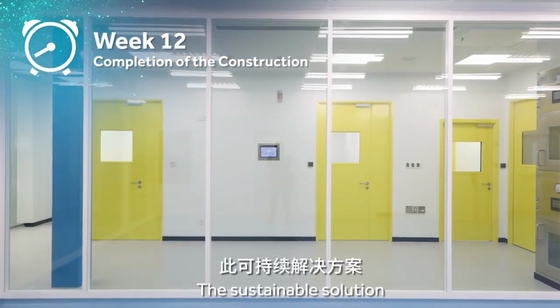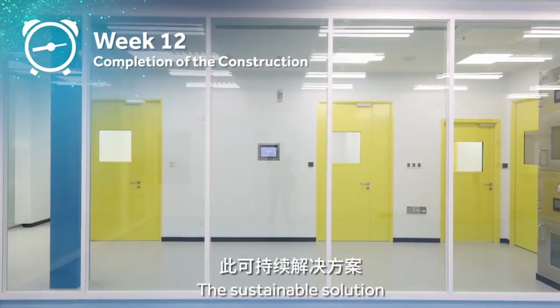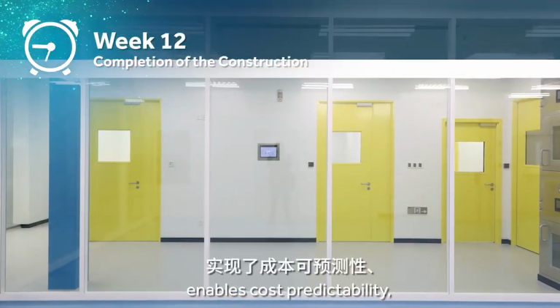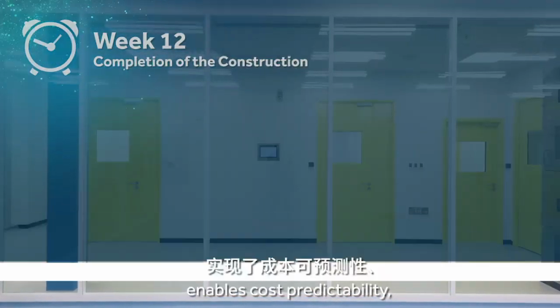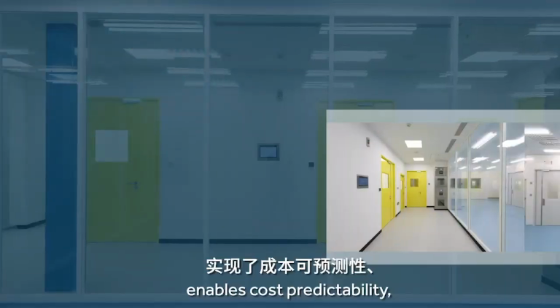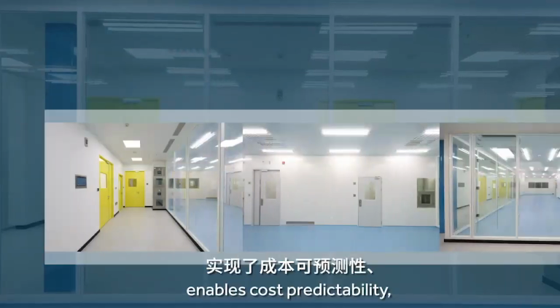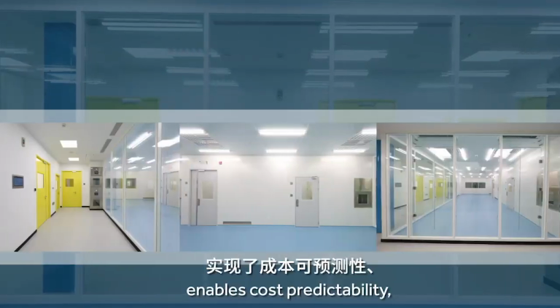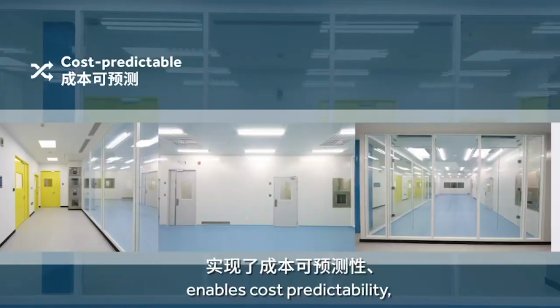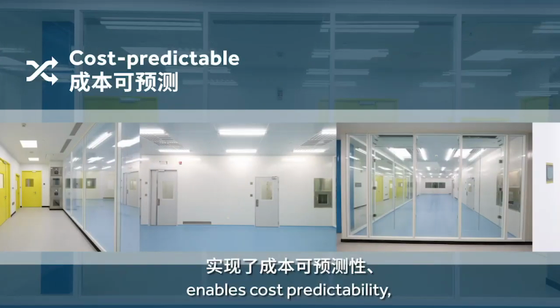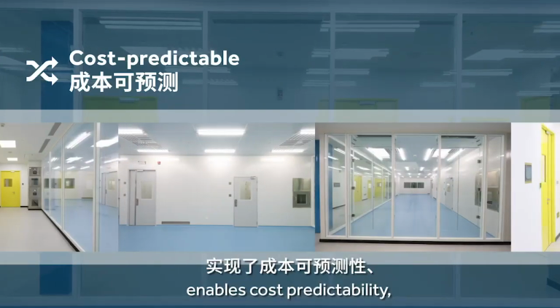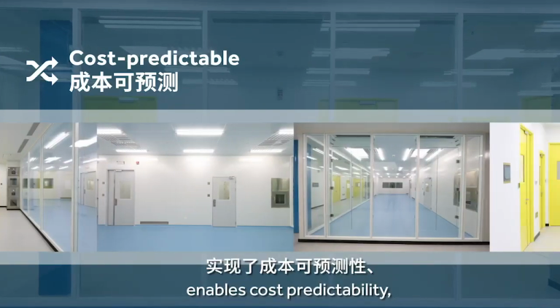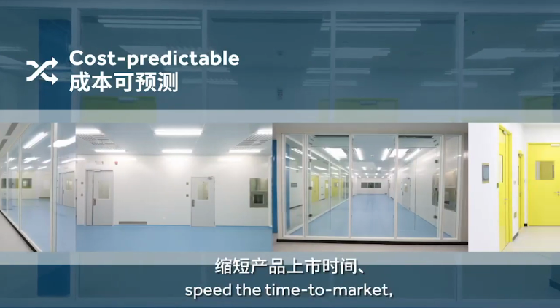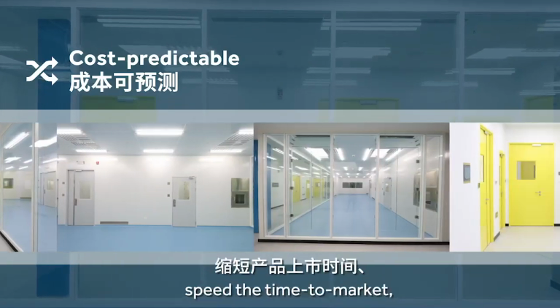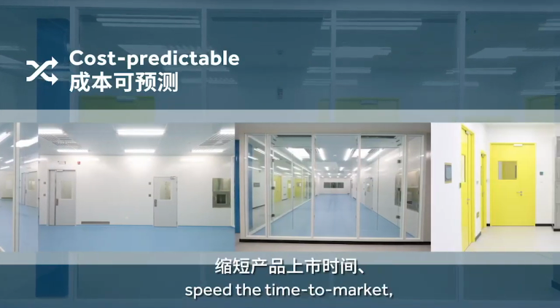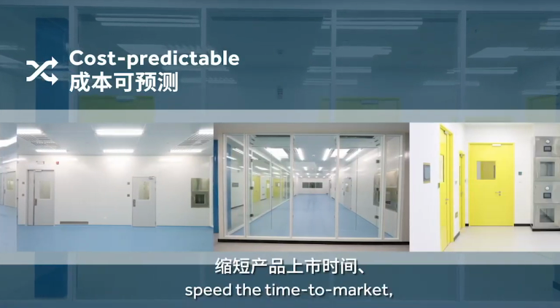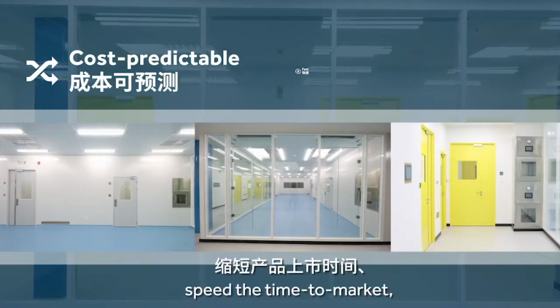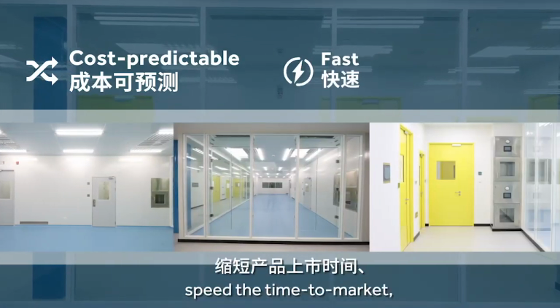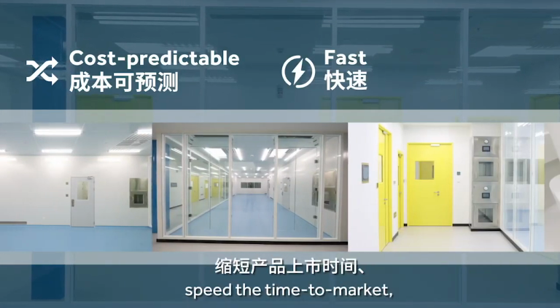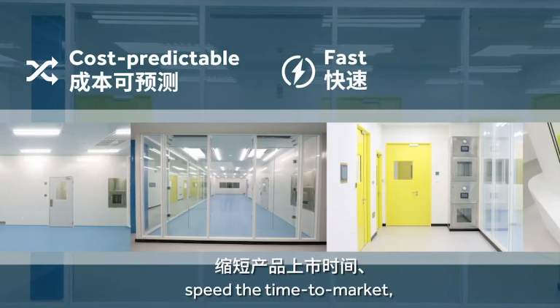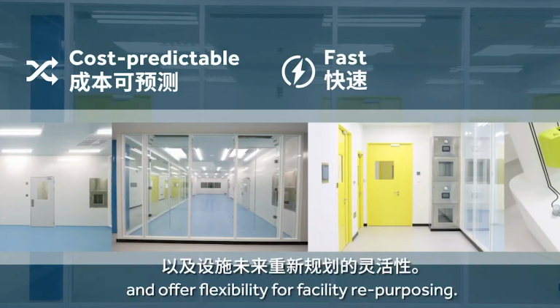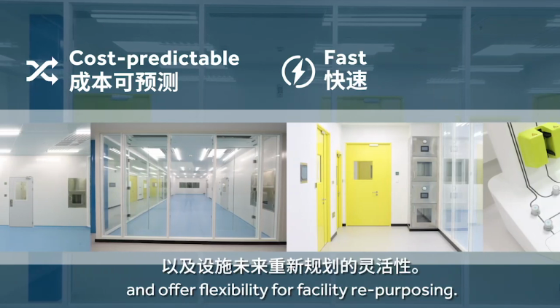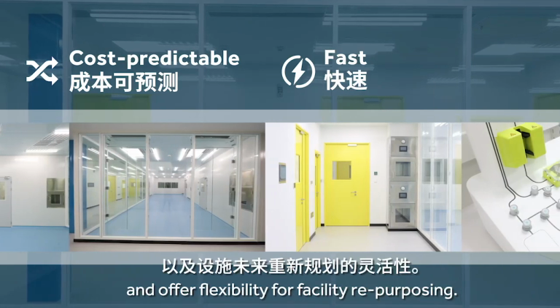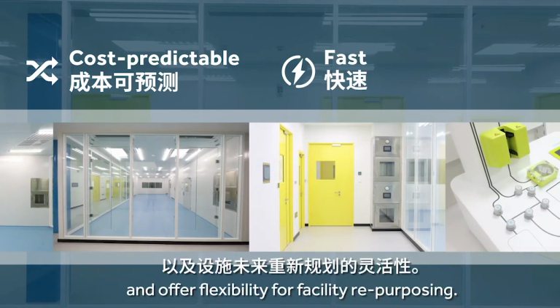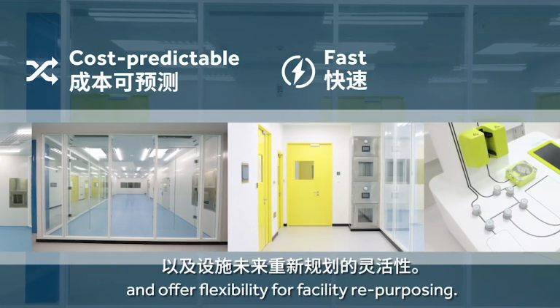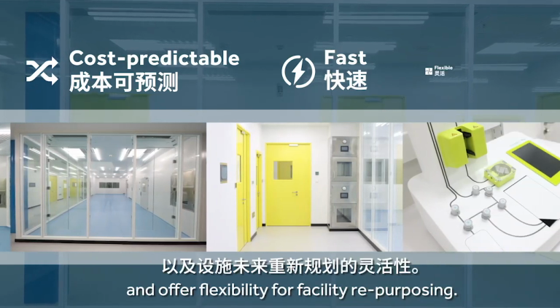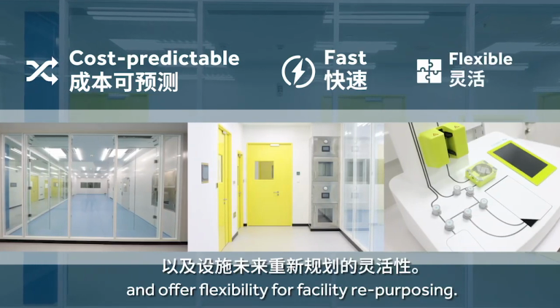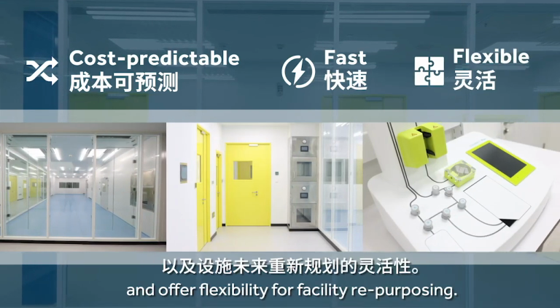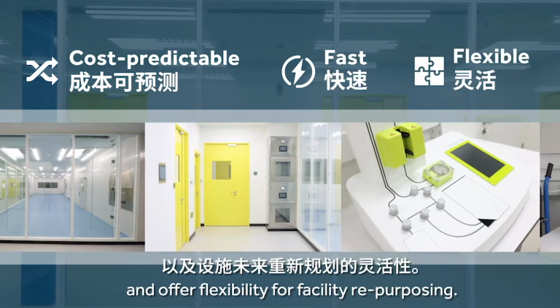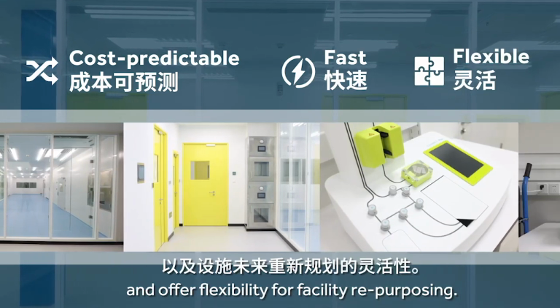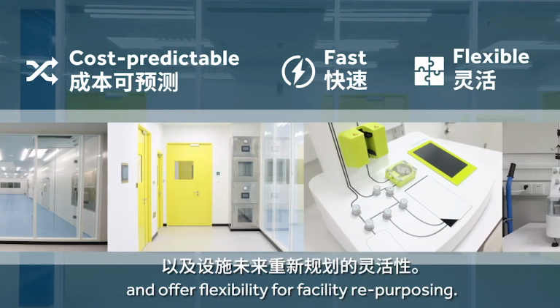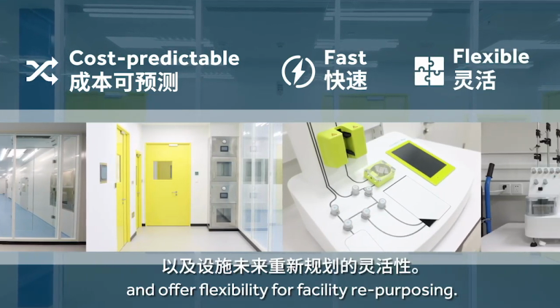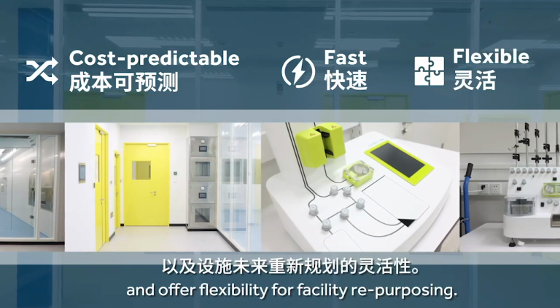The sustainable solution enables cost predictability, speed to market, and offers flexibility for facility repurposing.